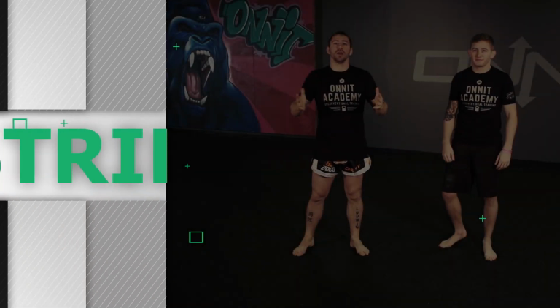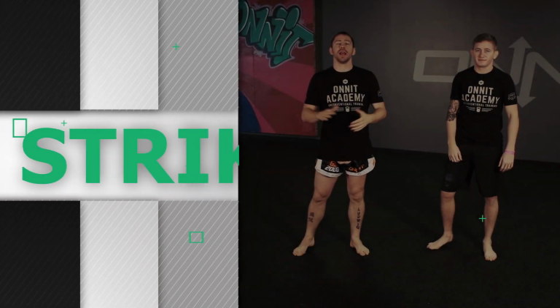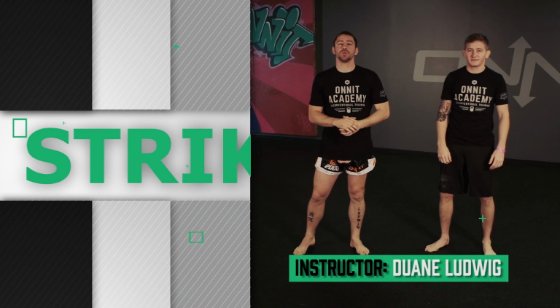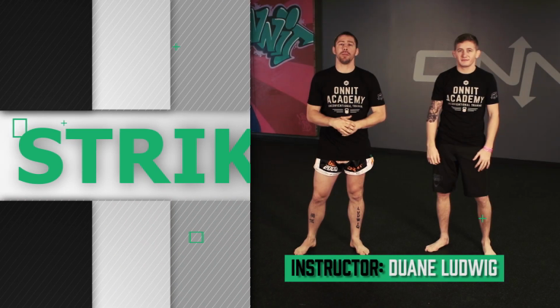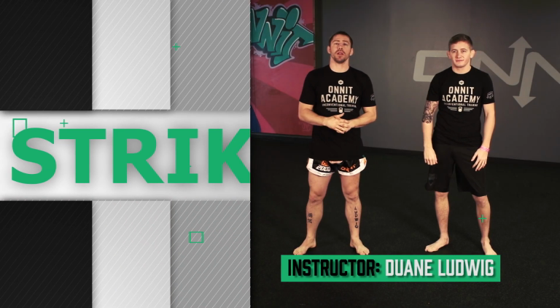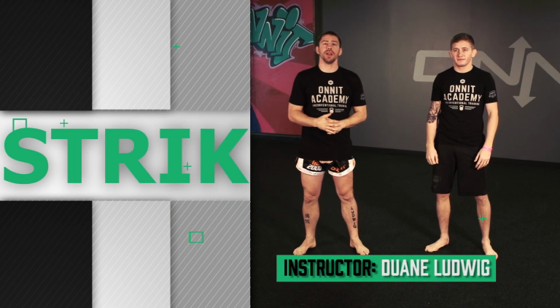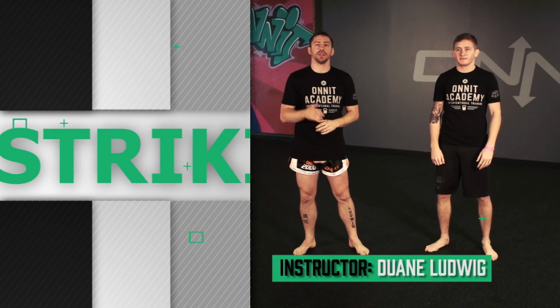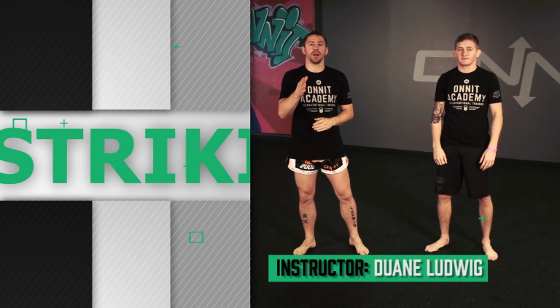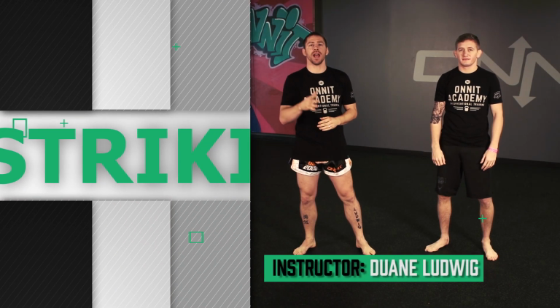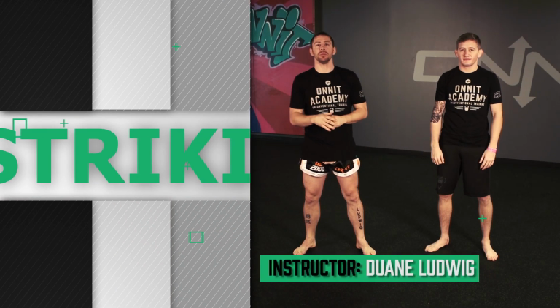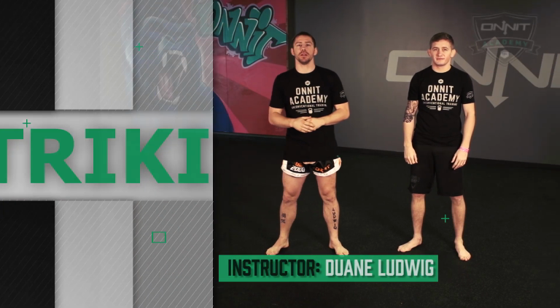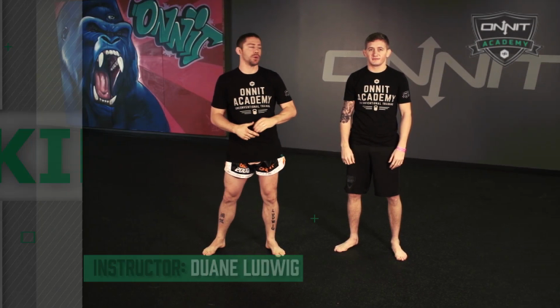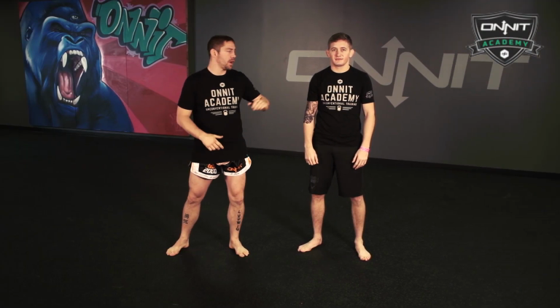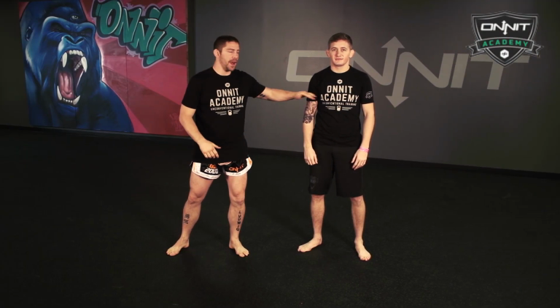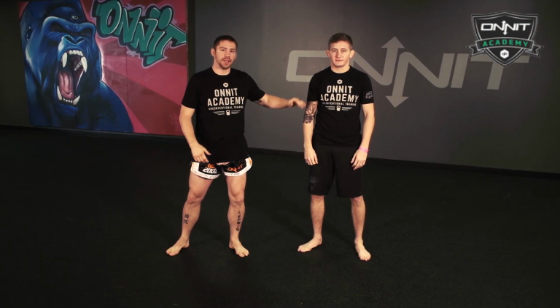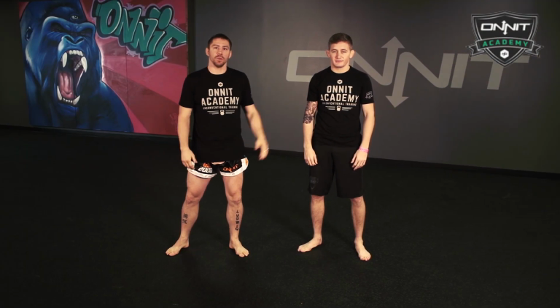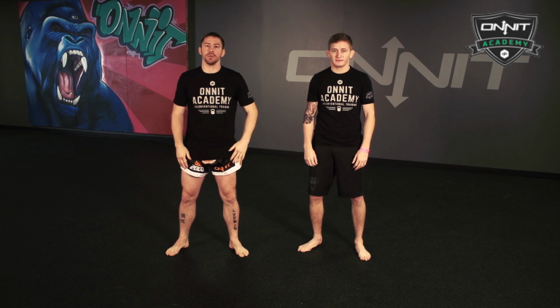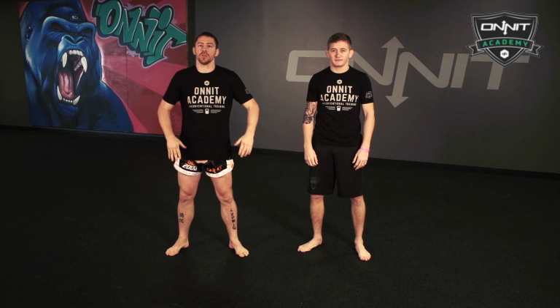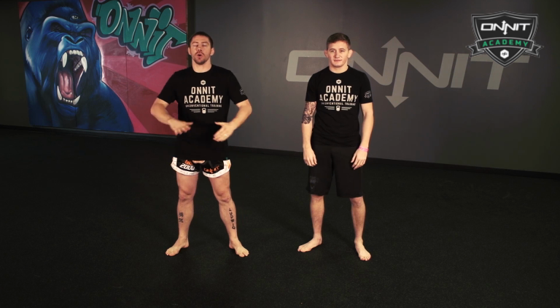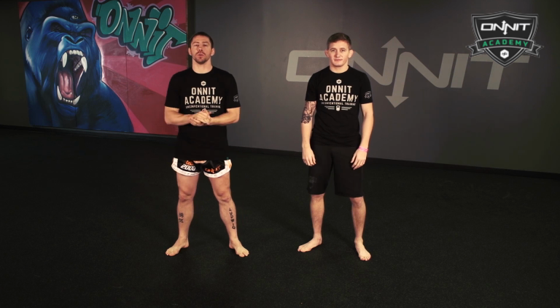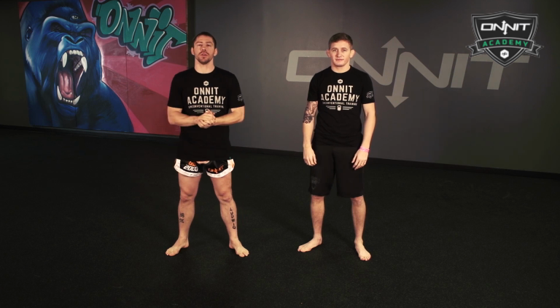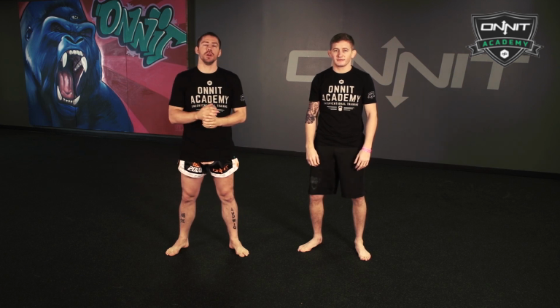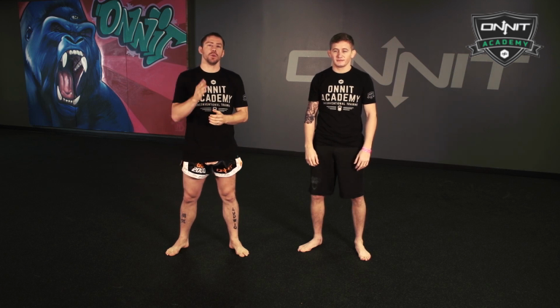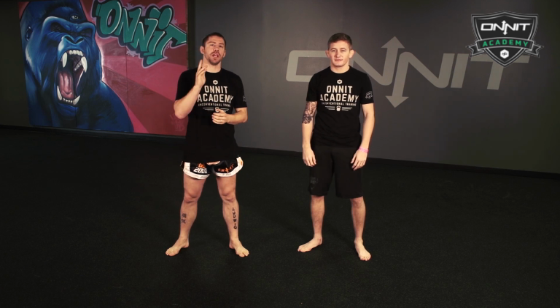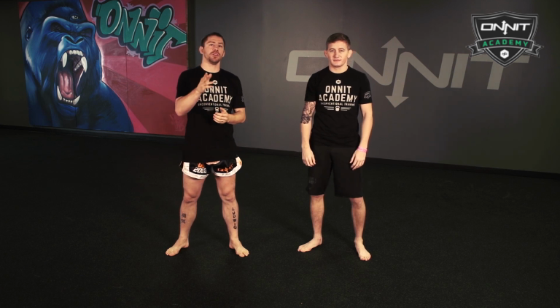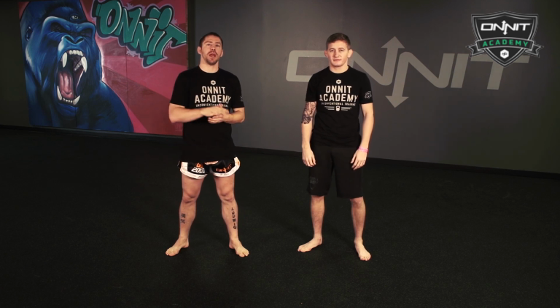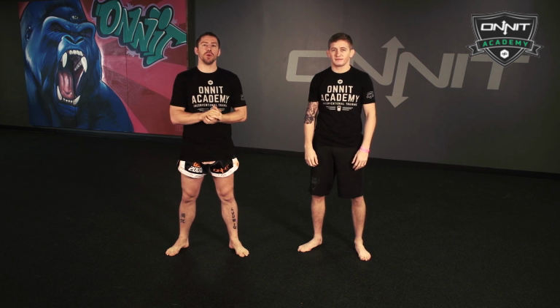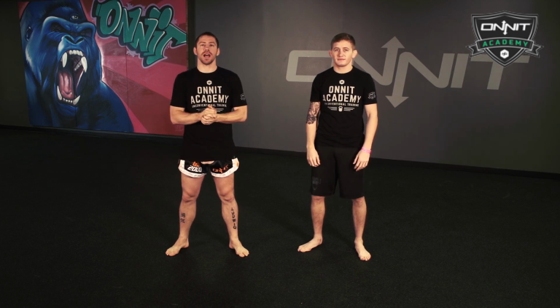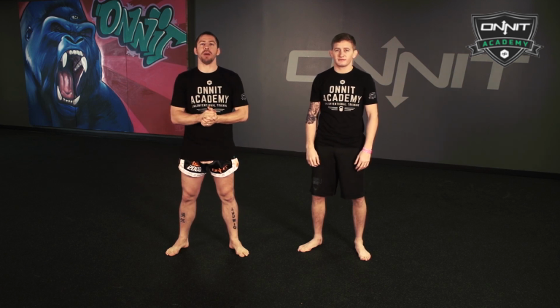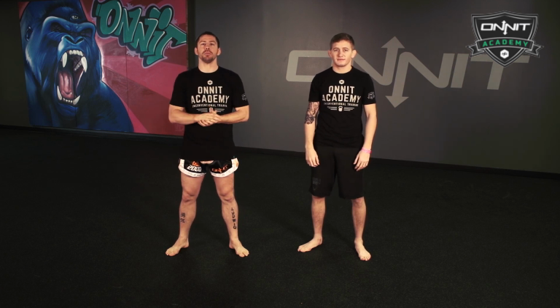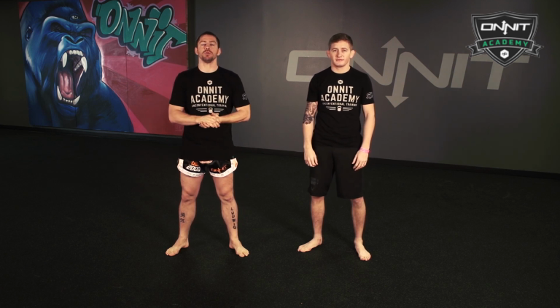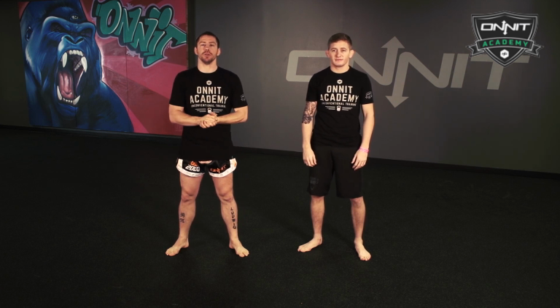Hey guys, Dwight Mangan Ludwig here at the On-In Academy along with Tough 18 winner Mr. Chris Holdsworth. We're going to take you to the Bang Muay Thai Back Em Up Drill.